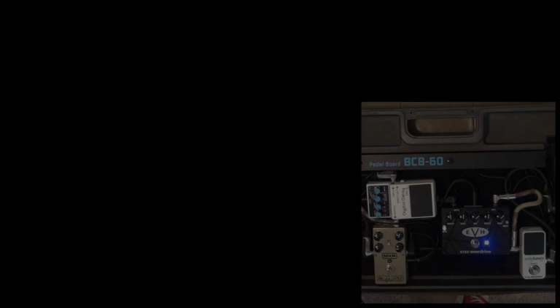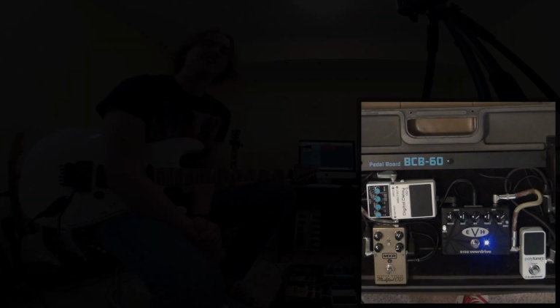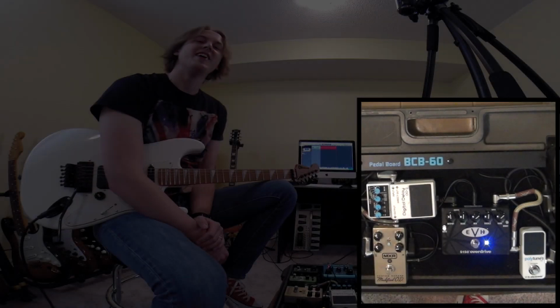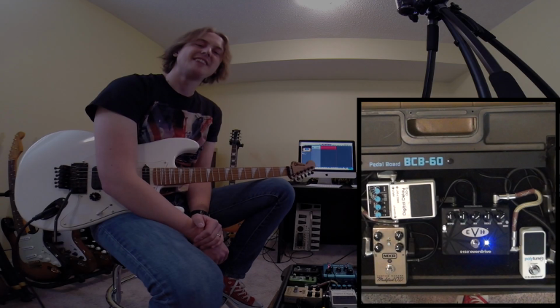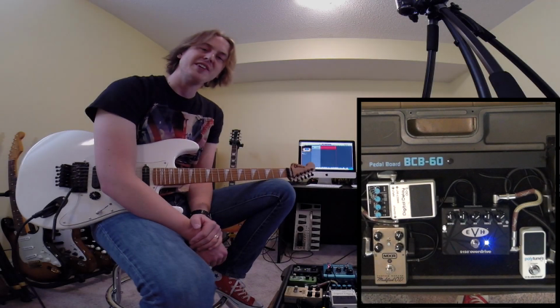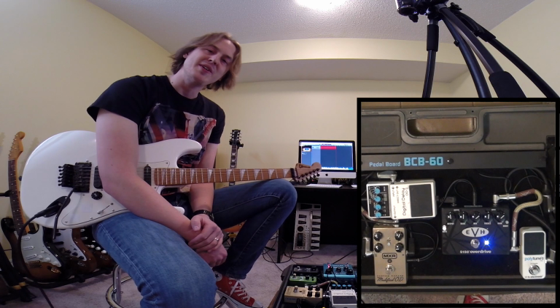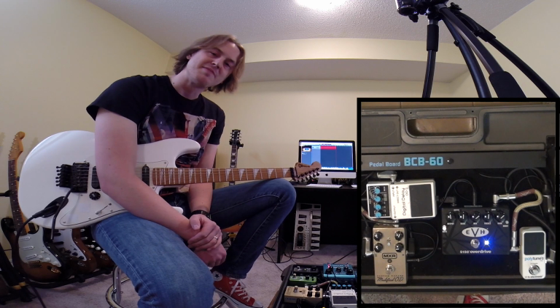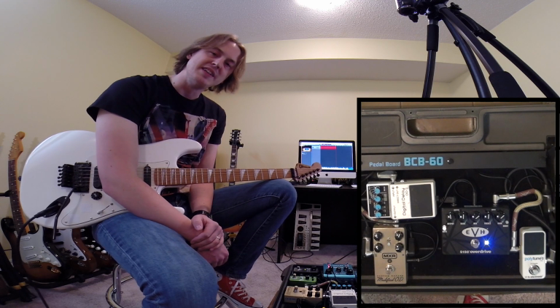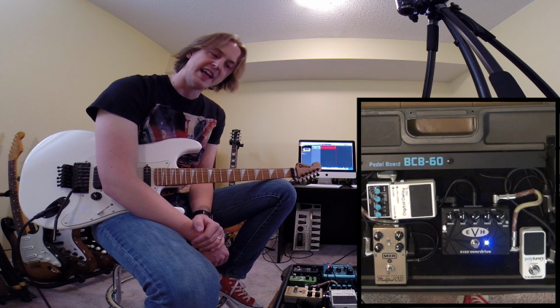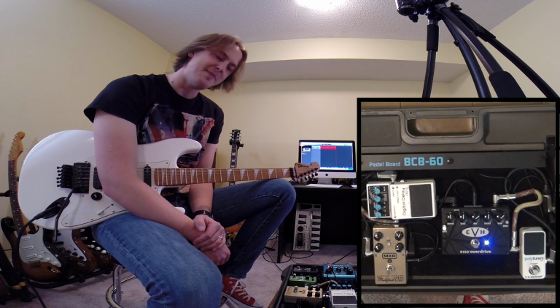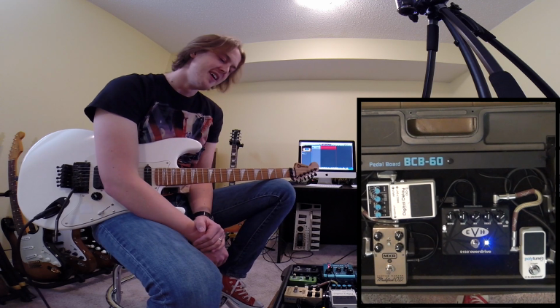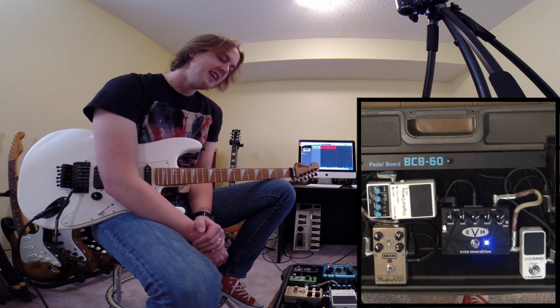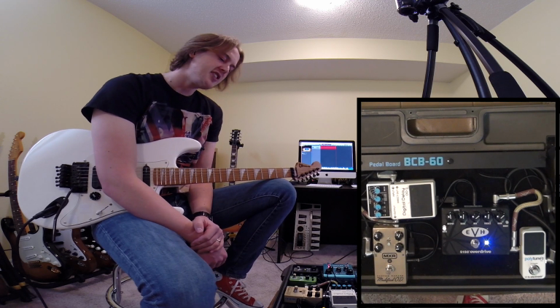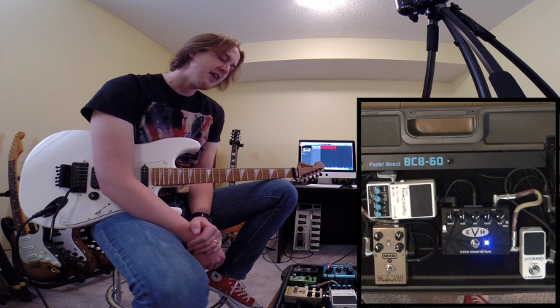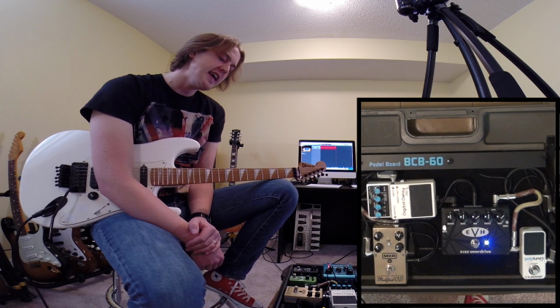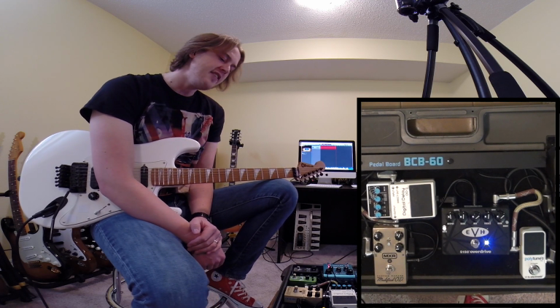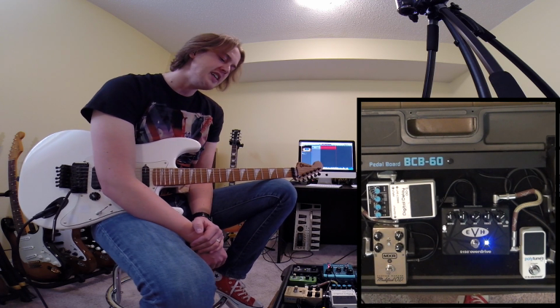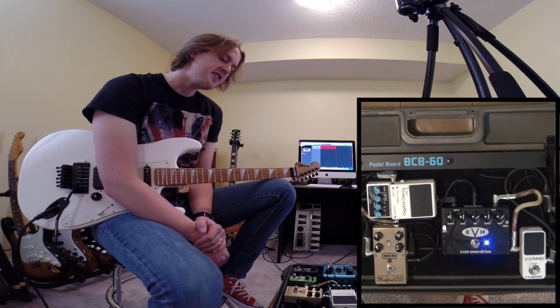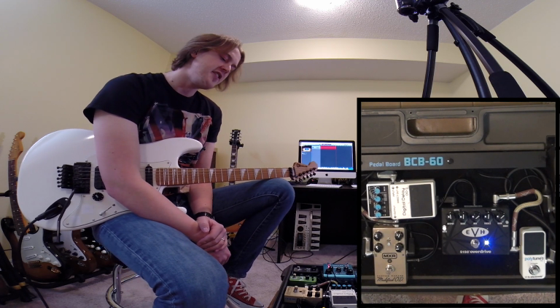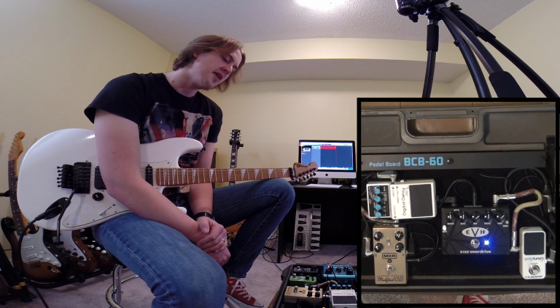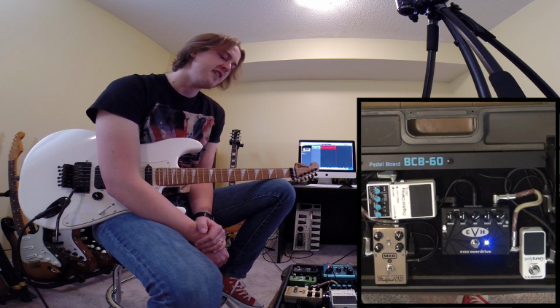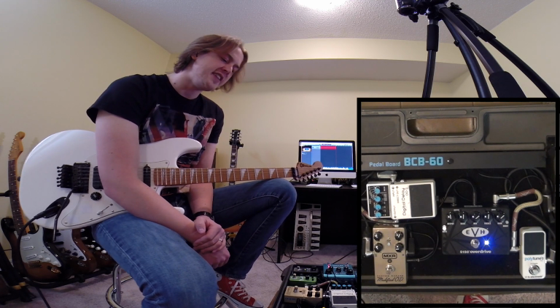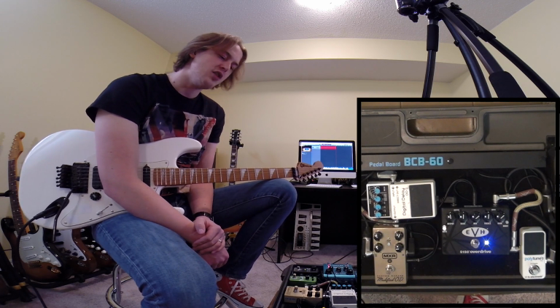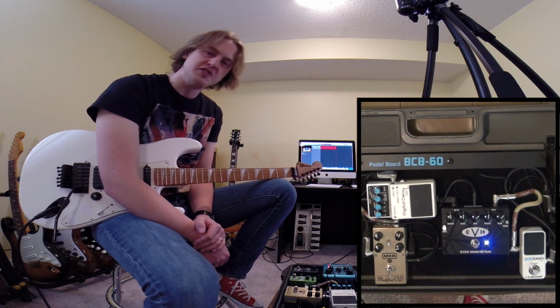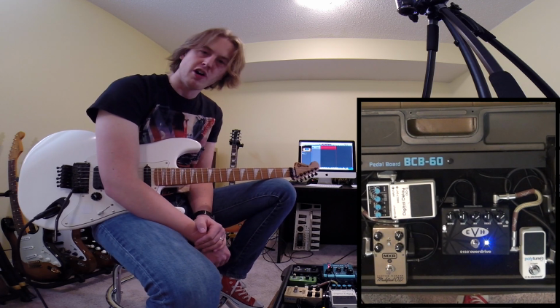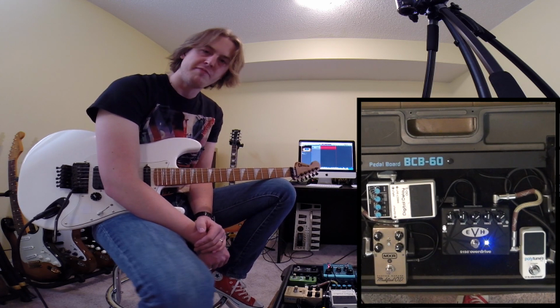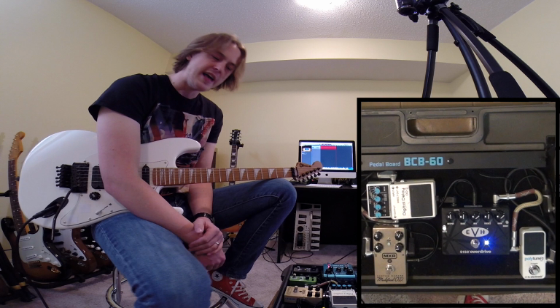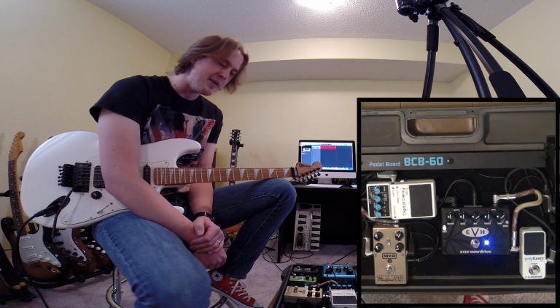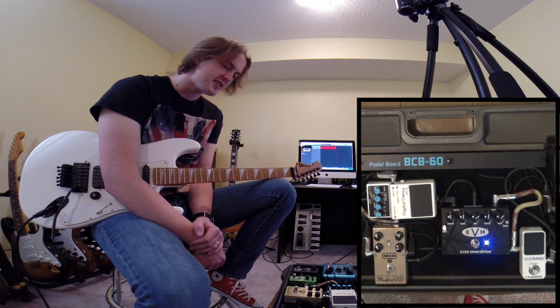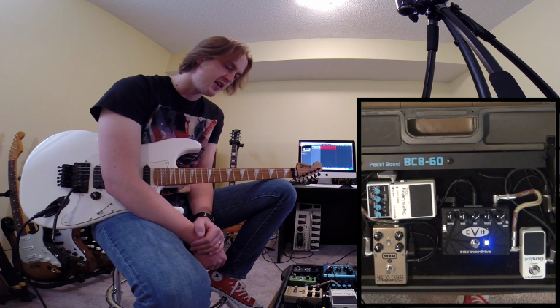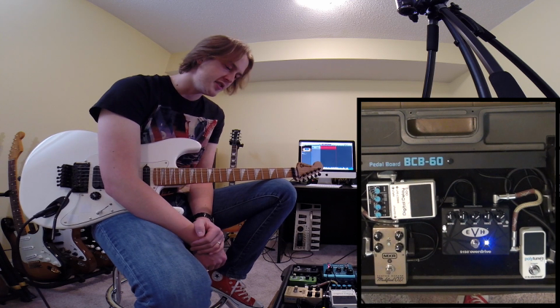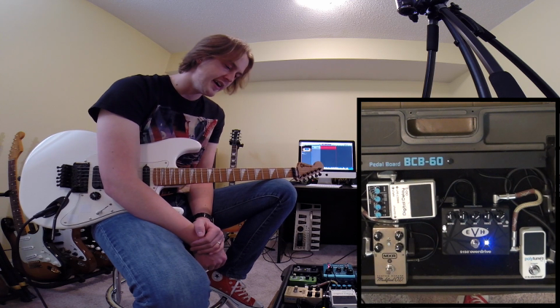Hi guys, how are you doing? It's me Sam. Let's check out the EVH 5150 Overdrive by MXR today.